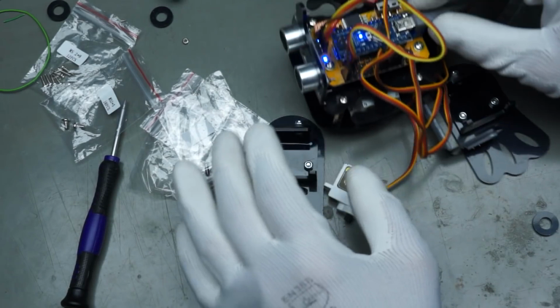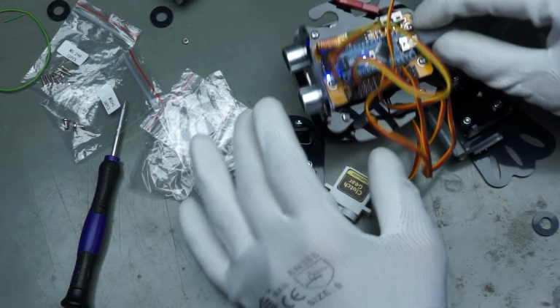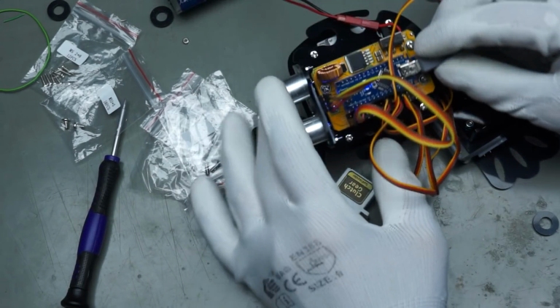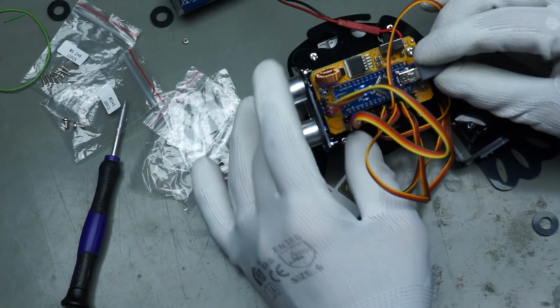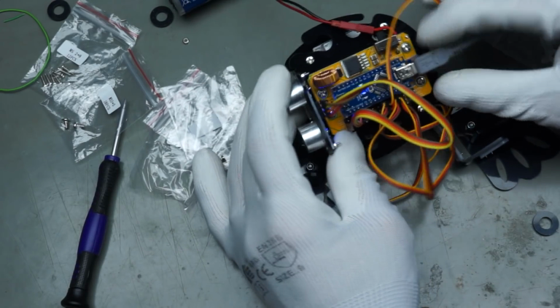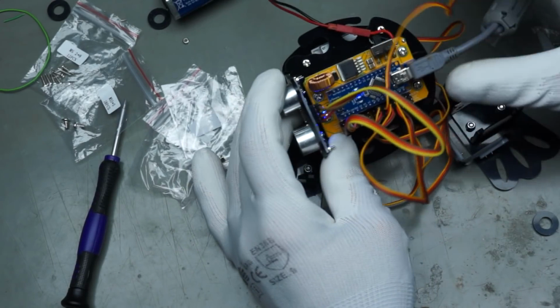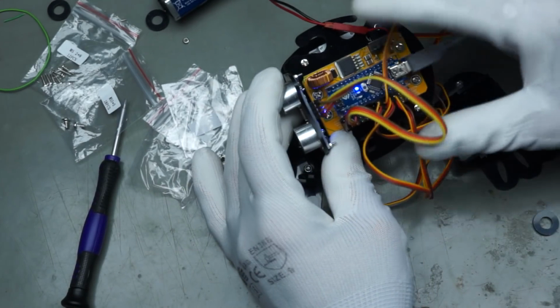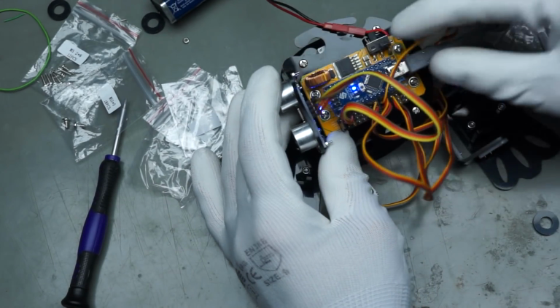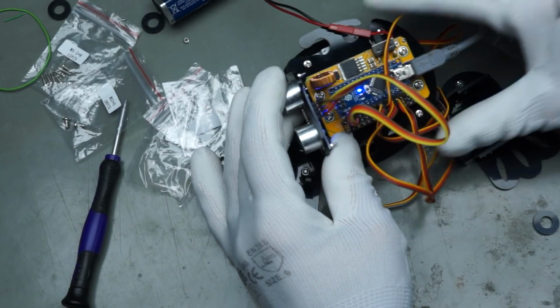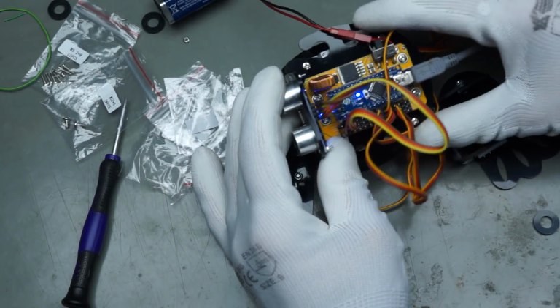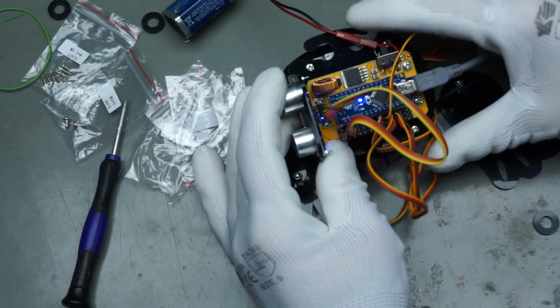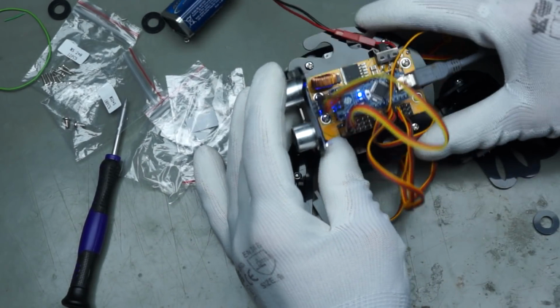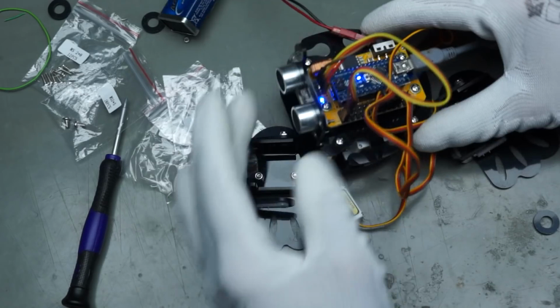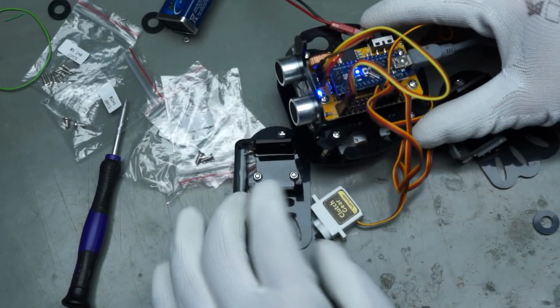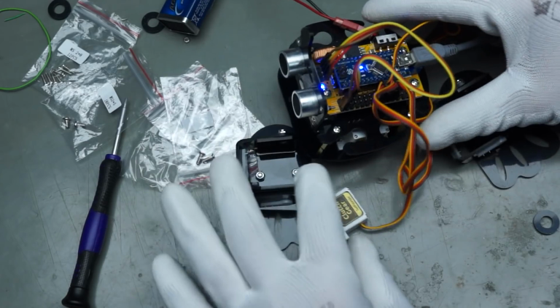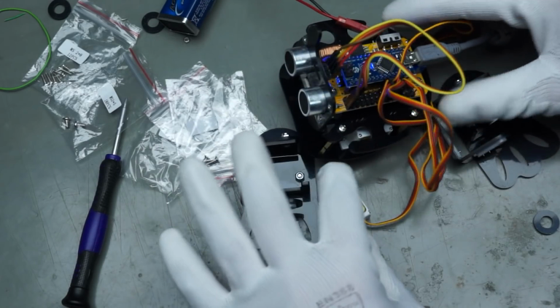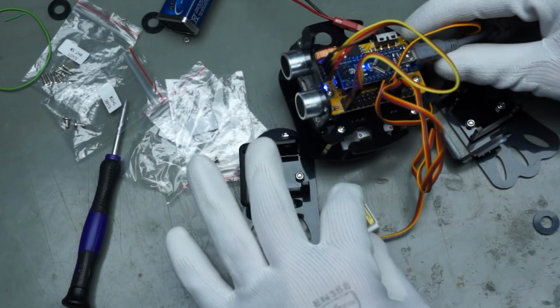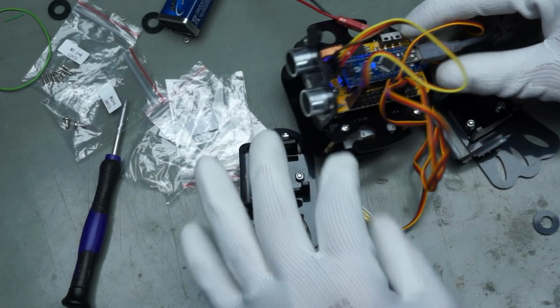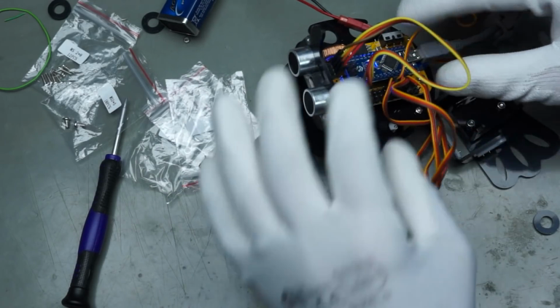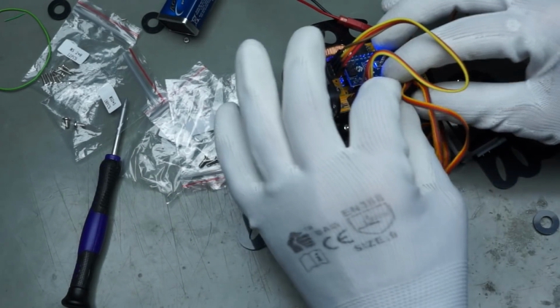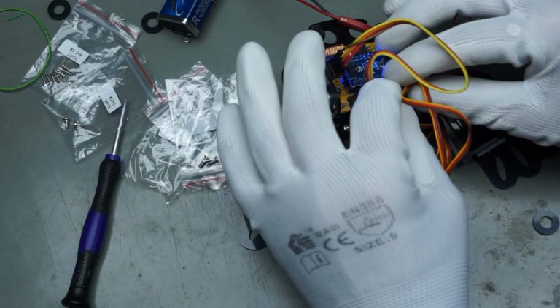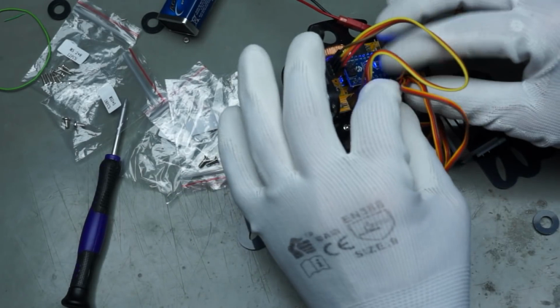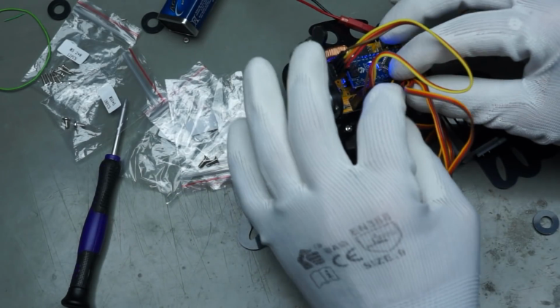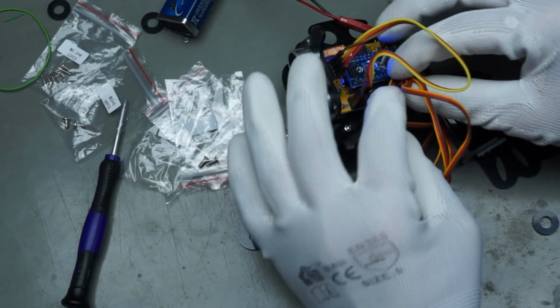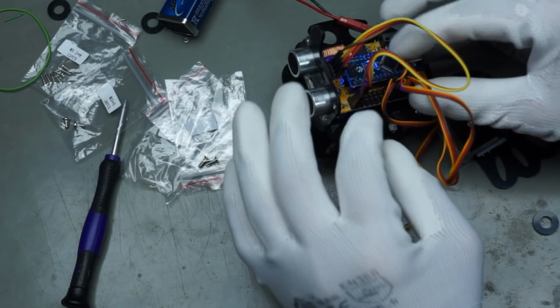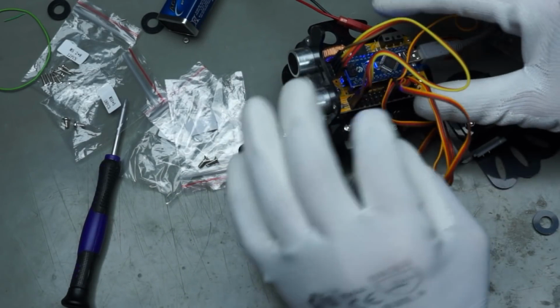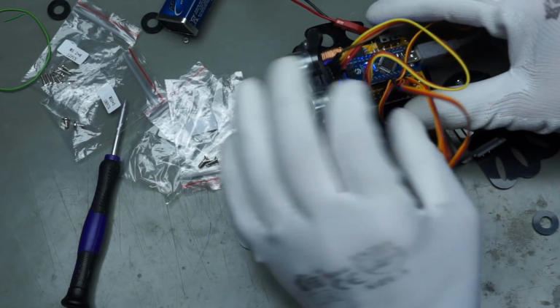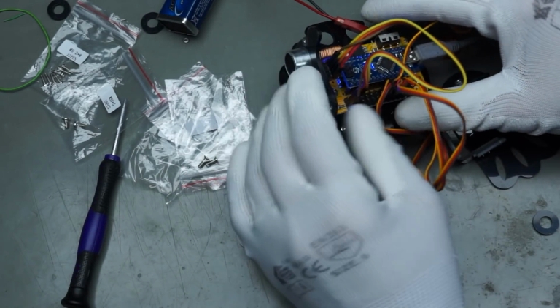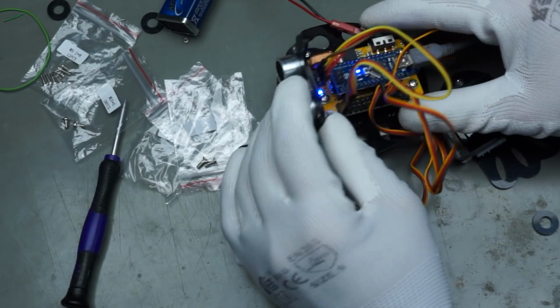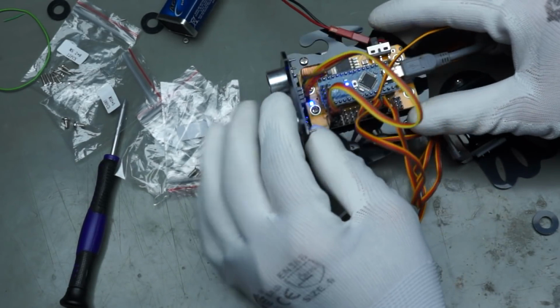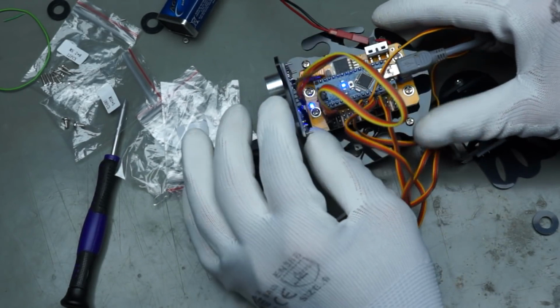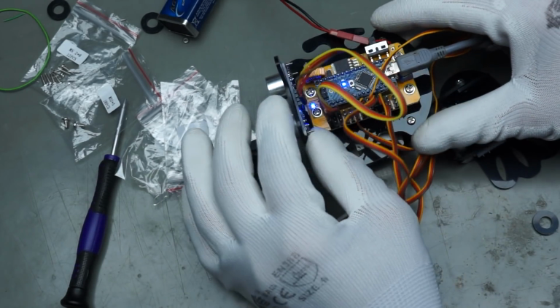Now we have to connect all the different servos according to the list.